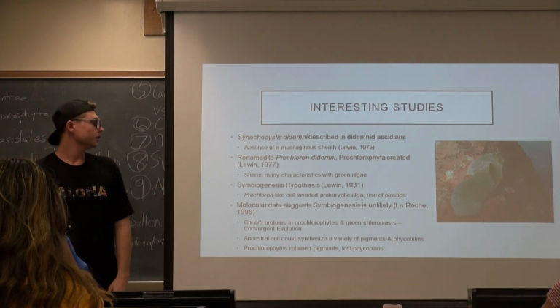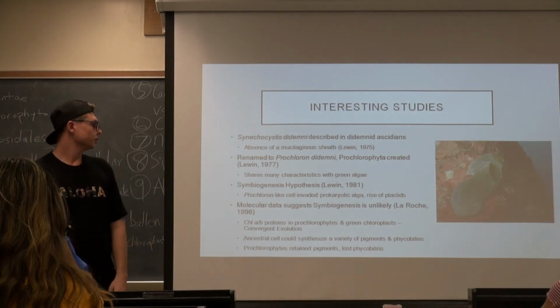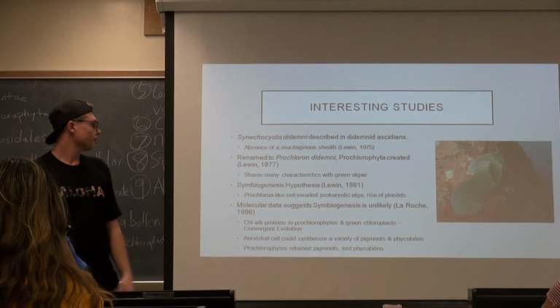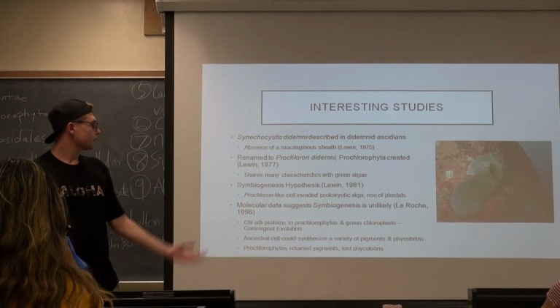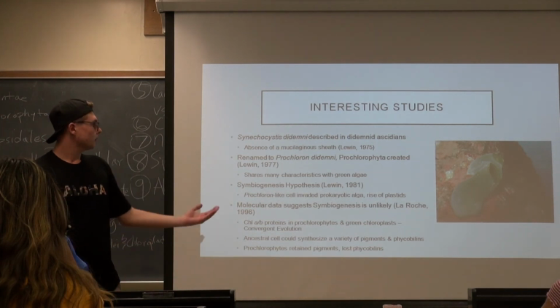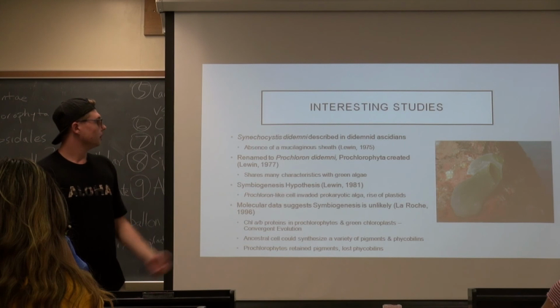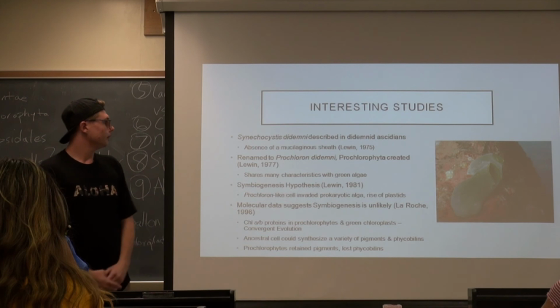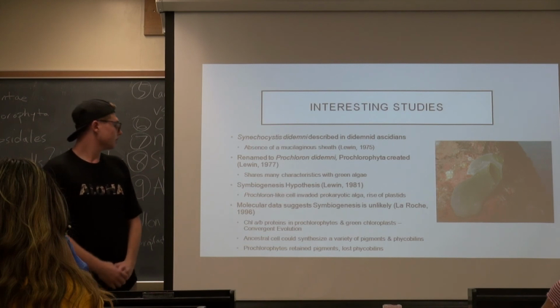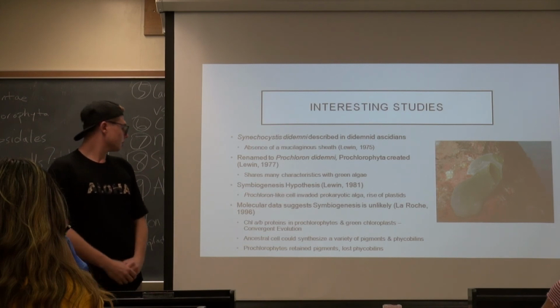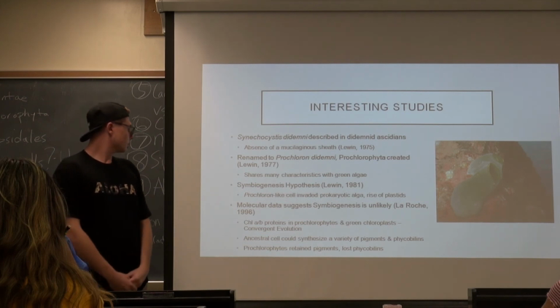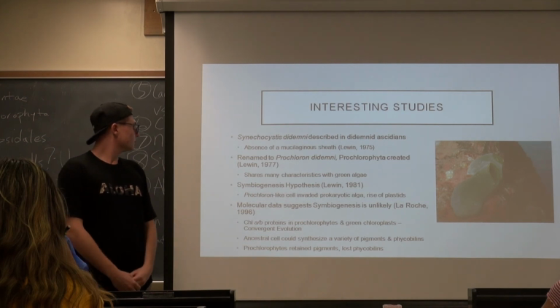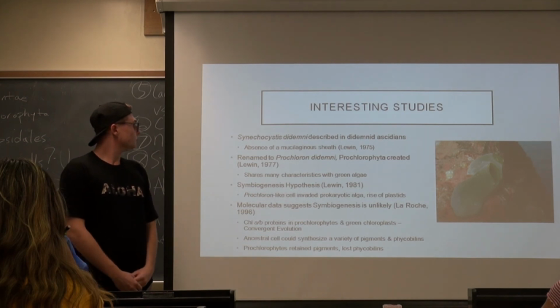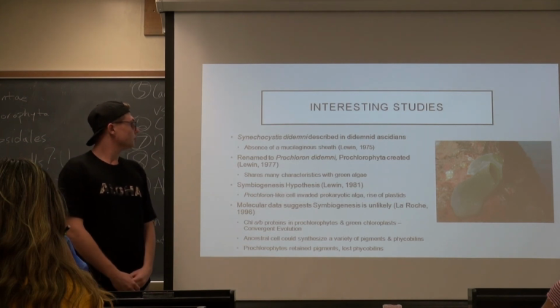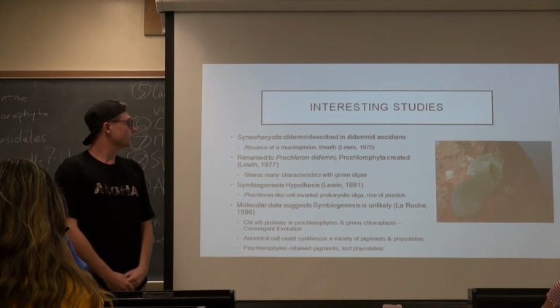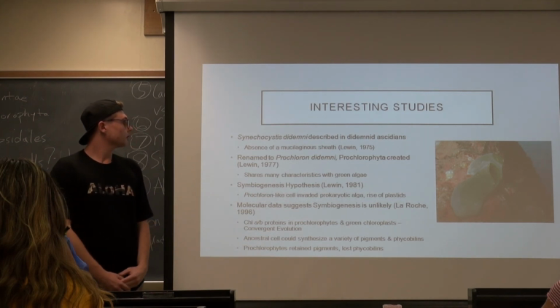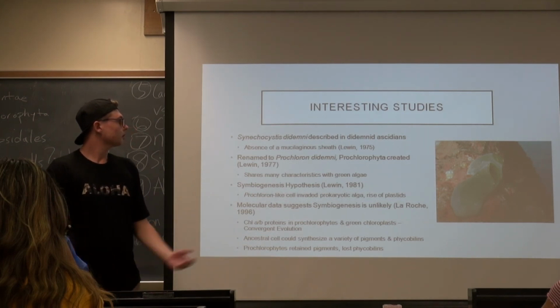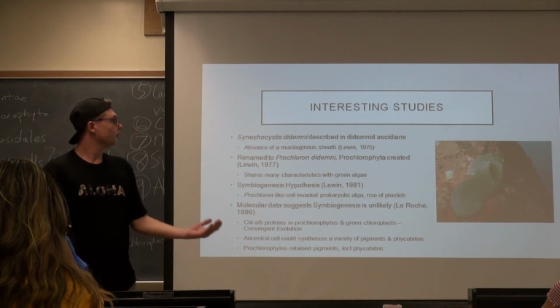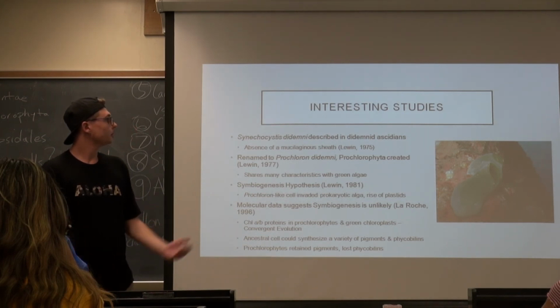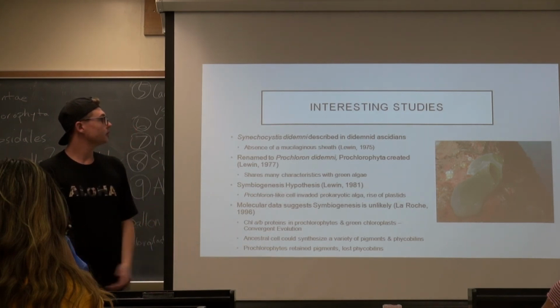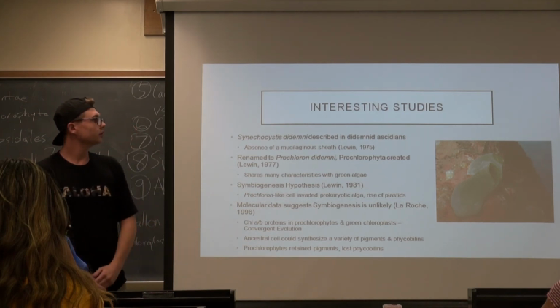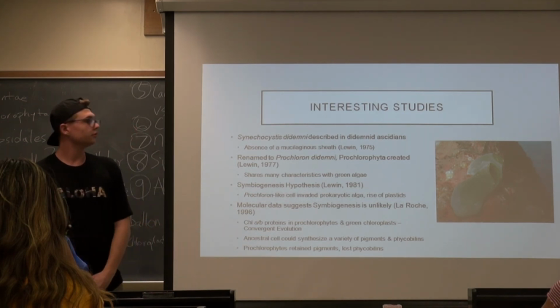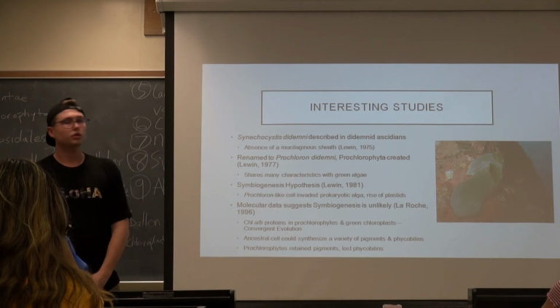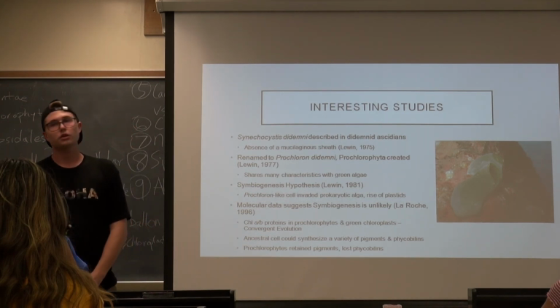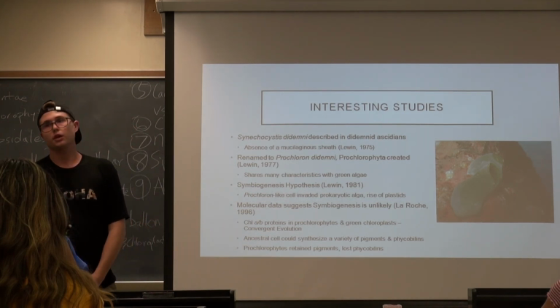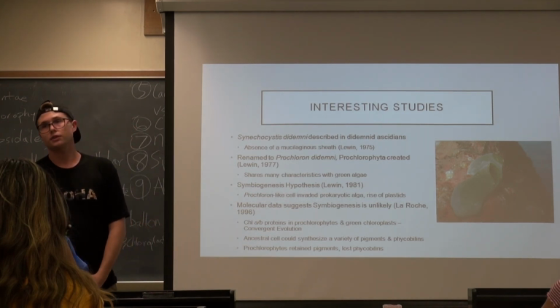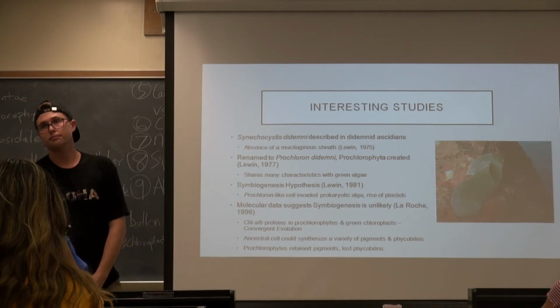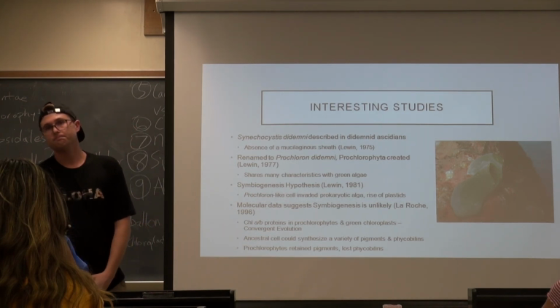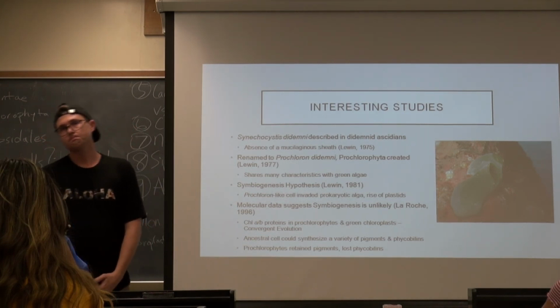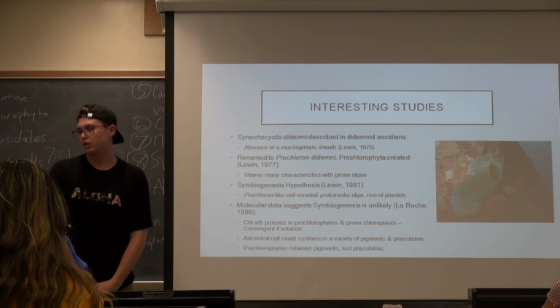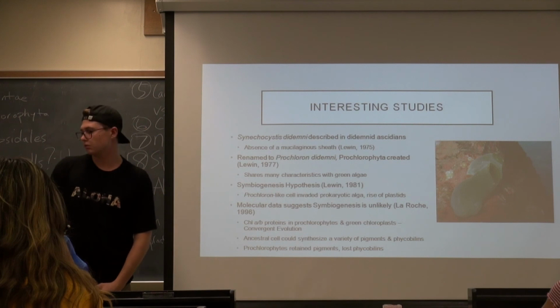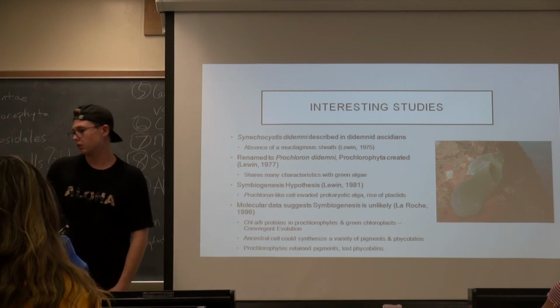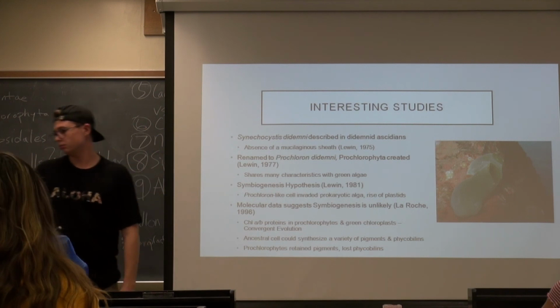So that gives you an overview of Prochloron. Thank you.